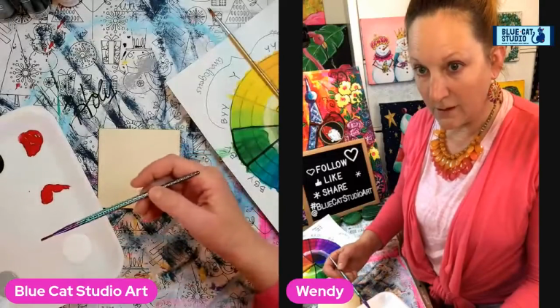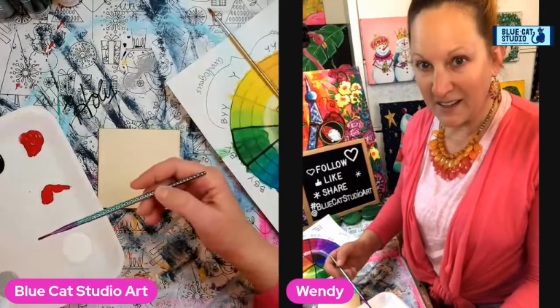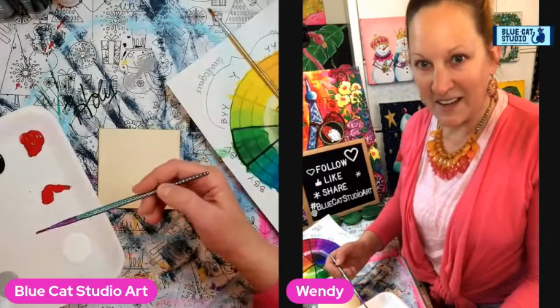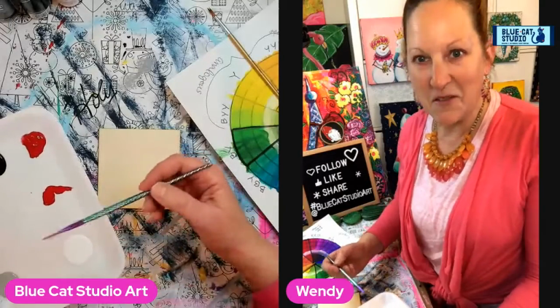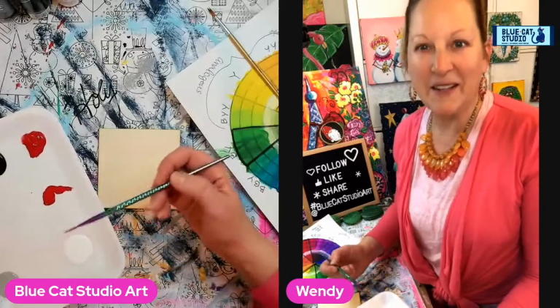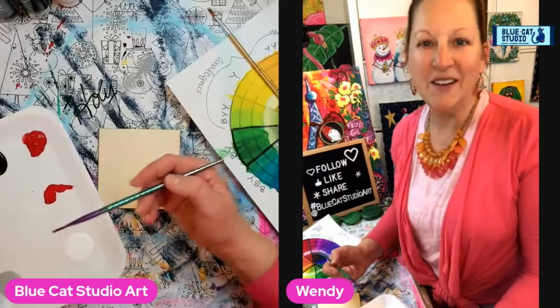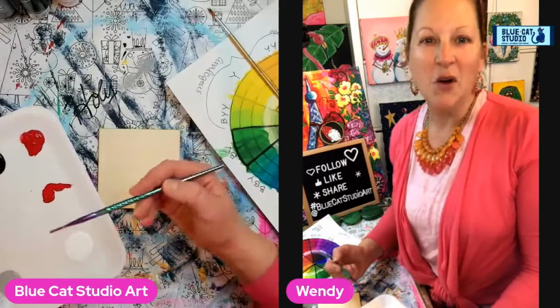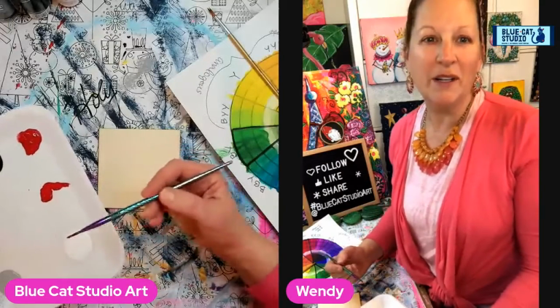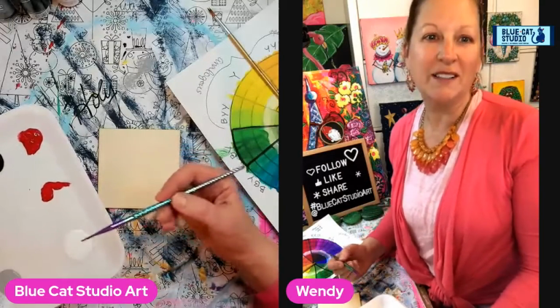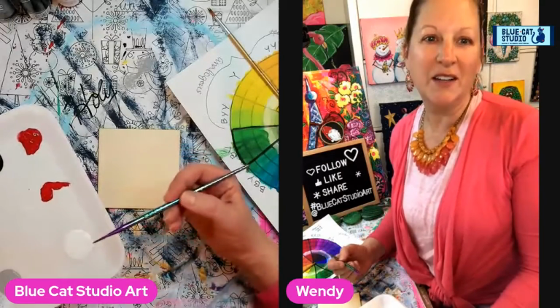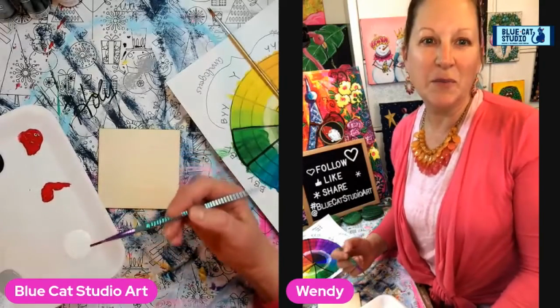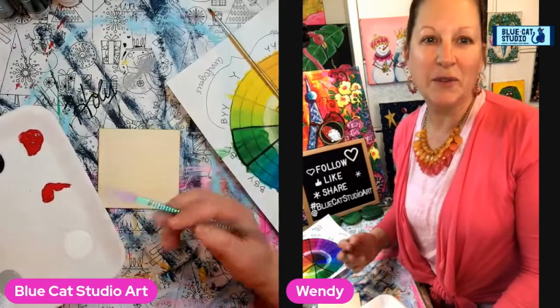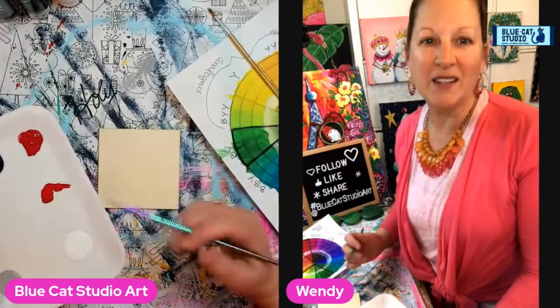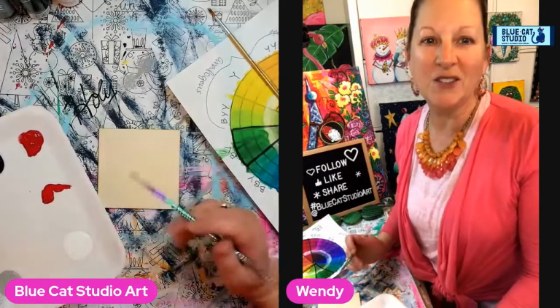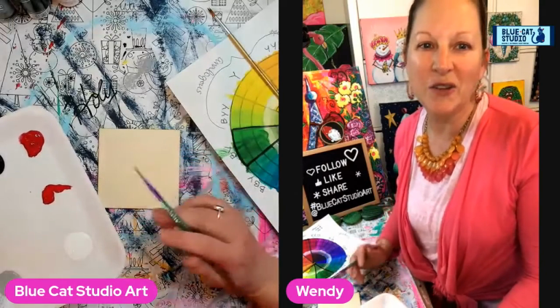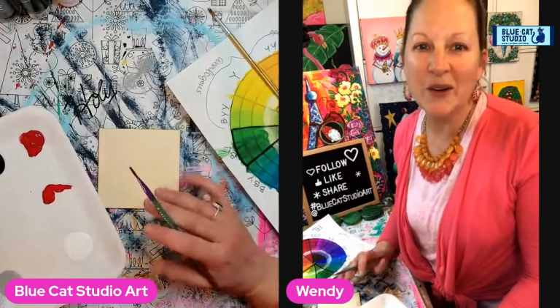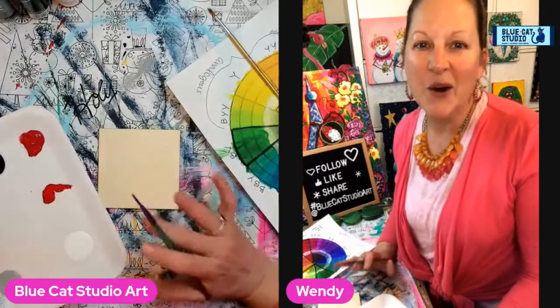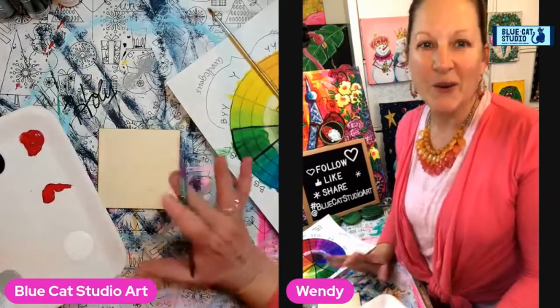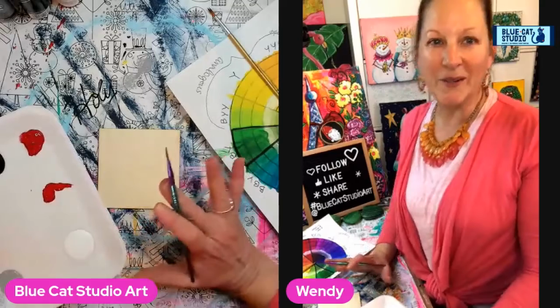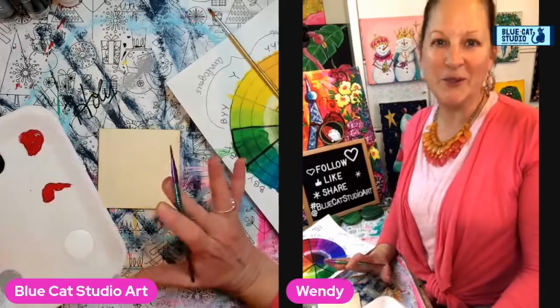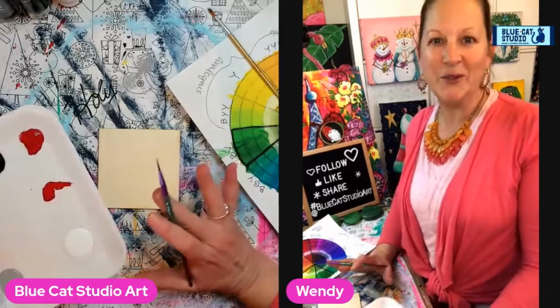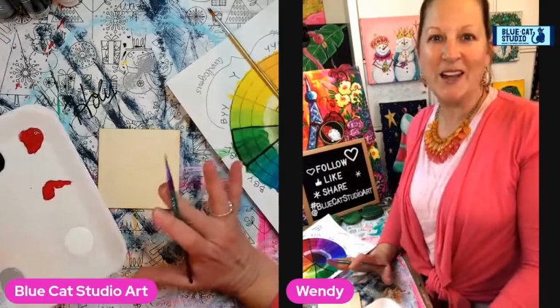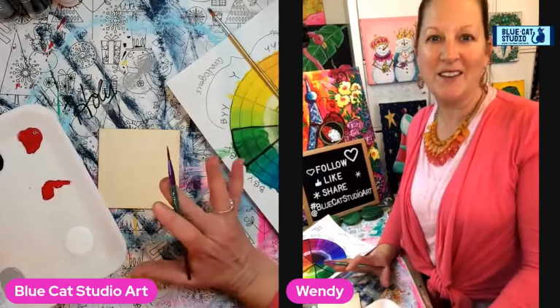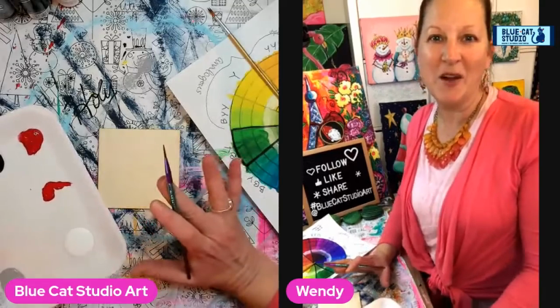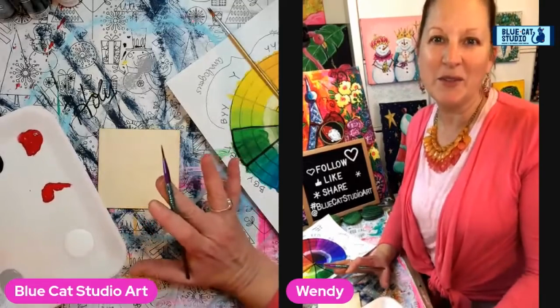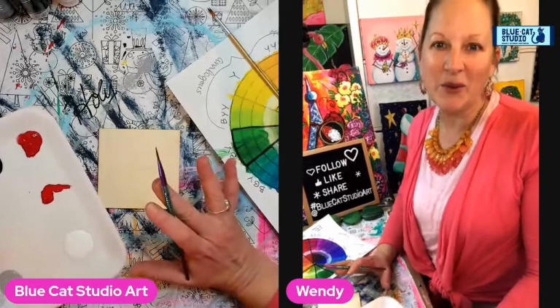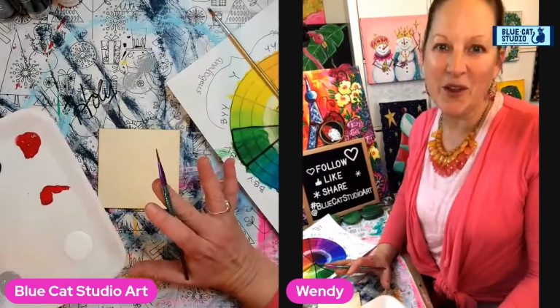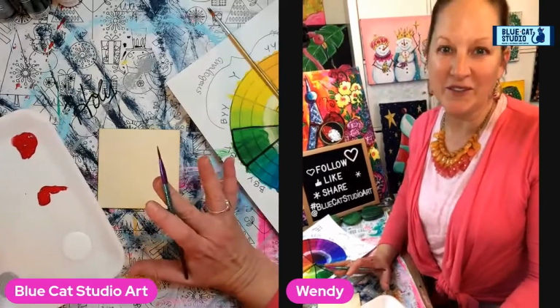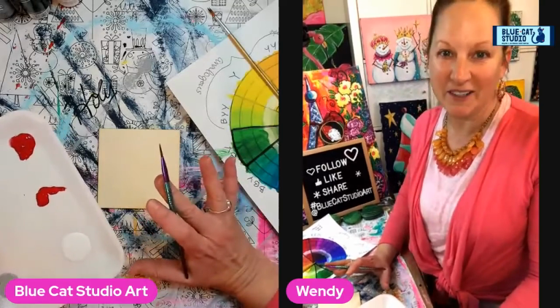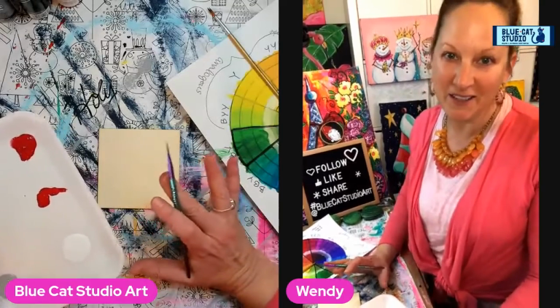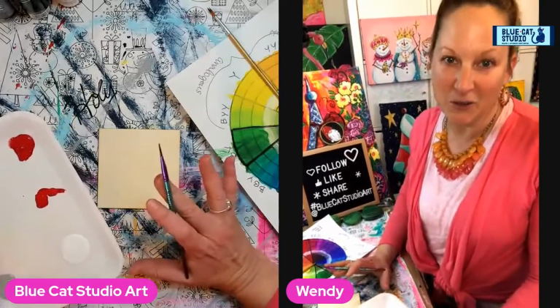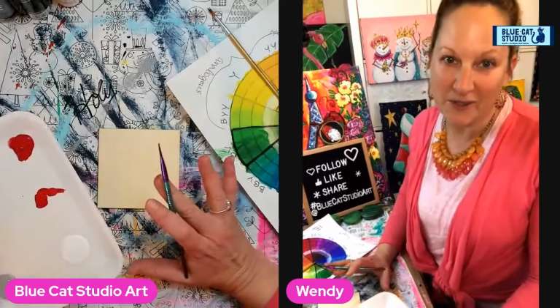Hey everybody, Wendy Klinky with Blue Cat Studio. Welcome to another episode of Technique Tuesday.